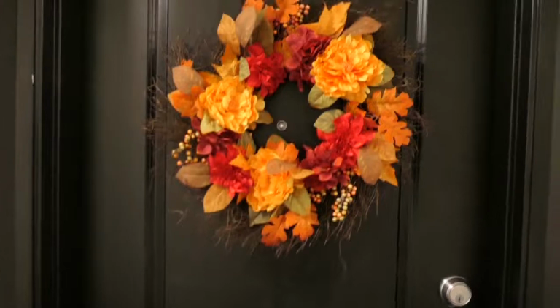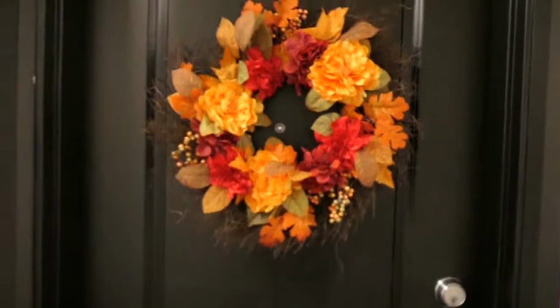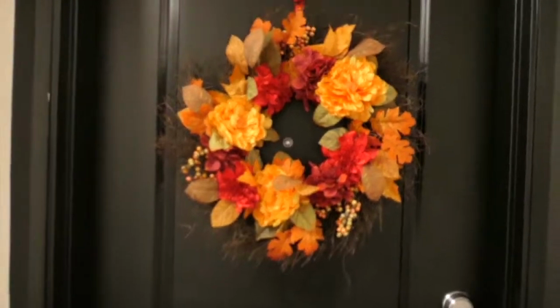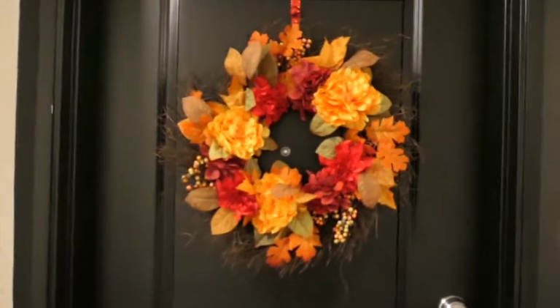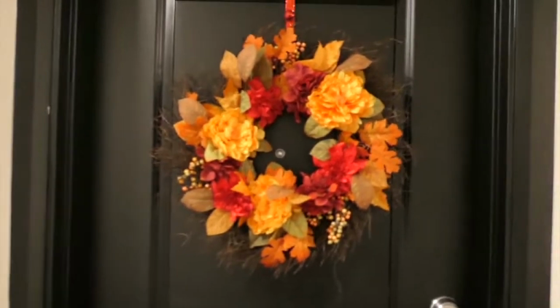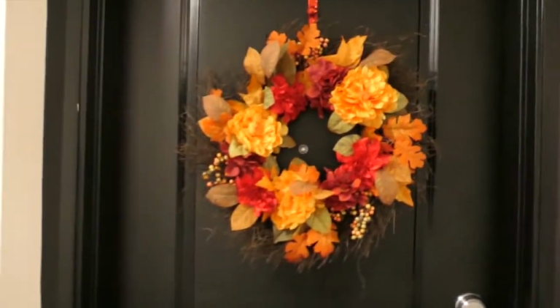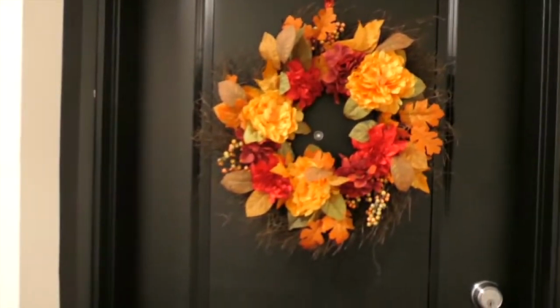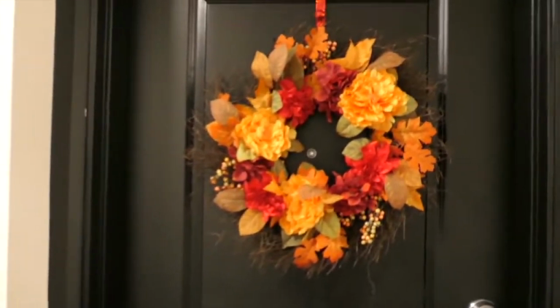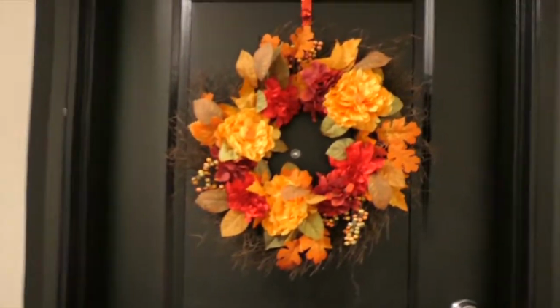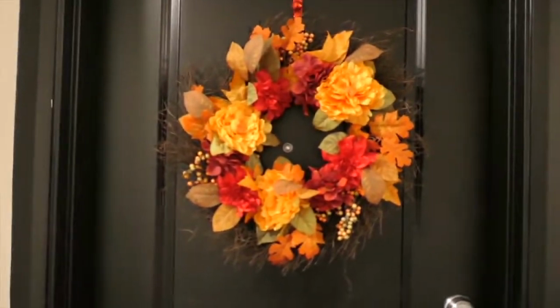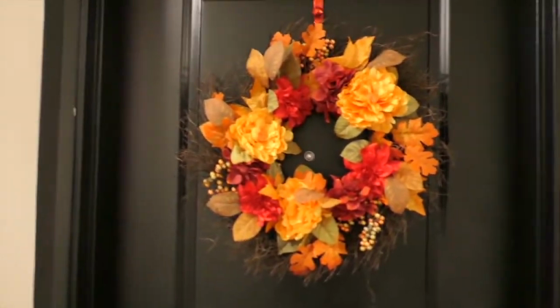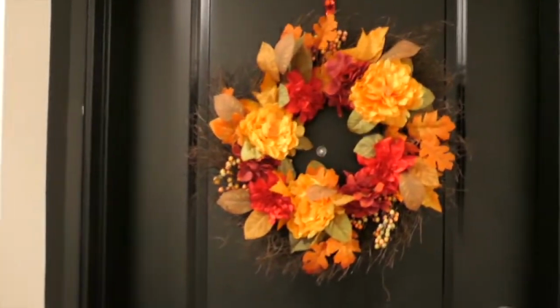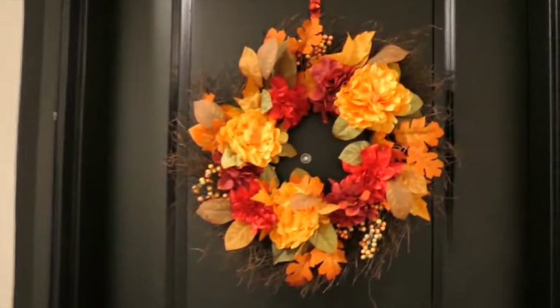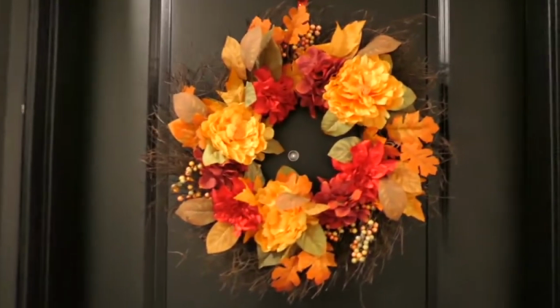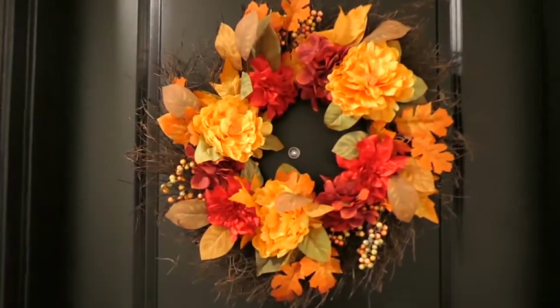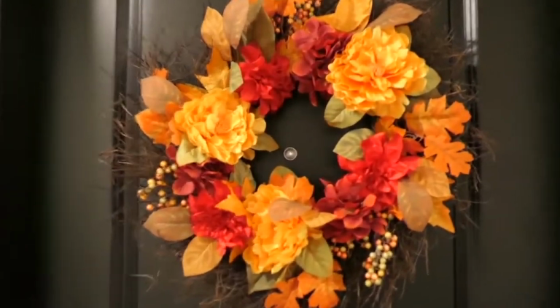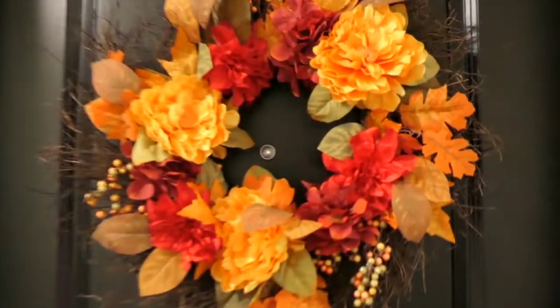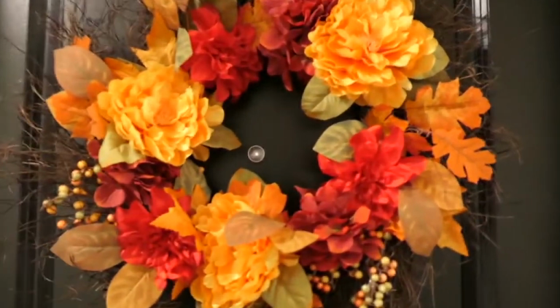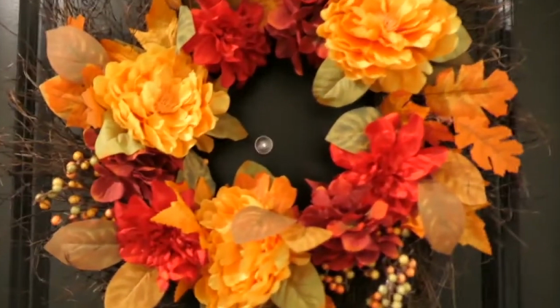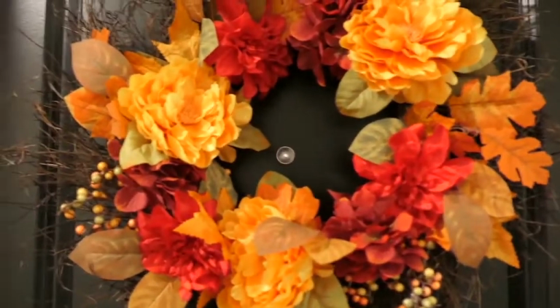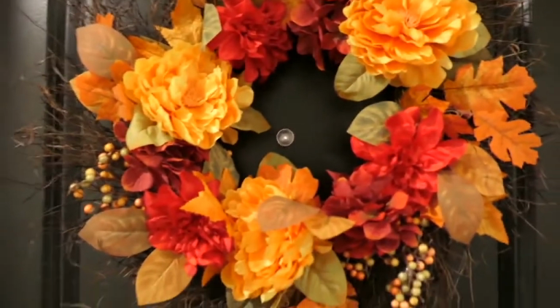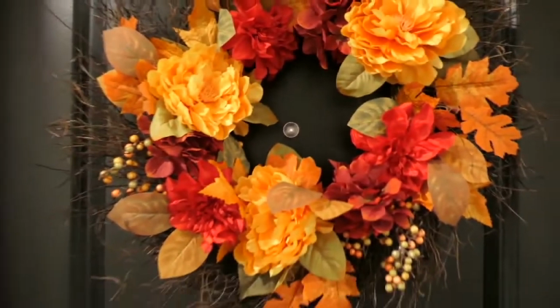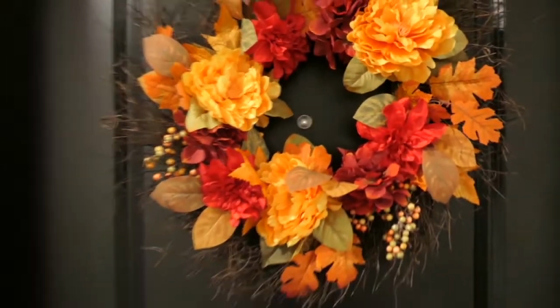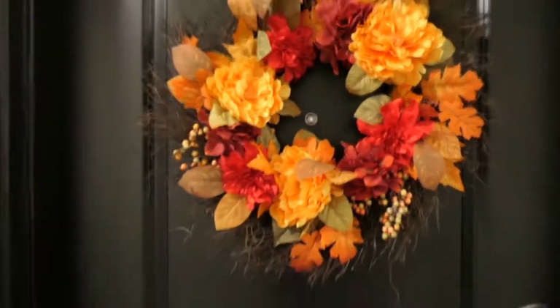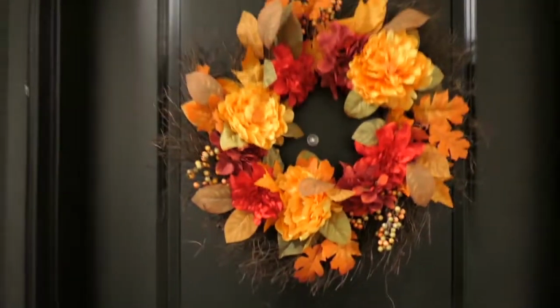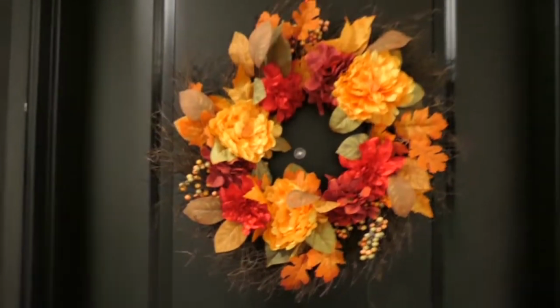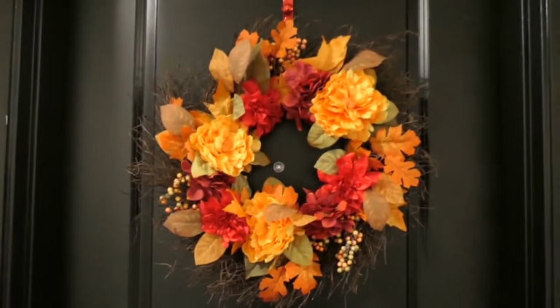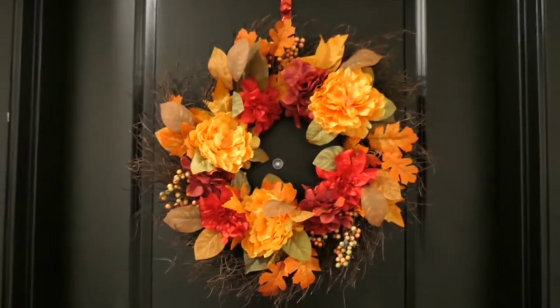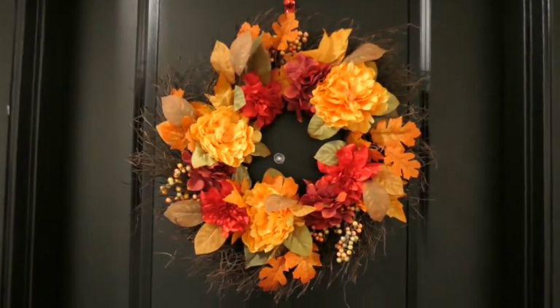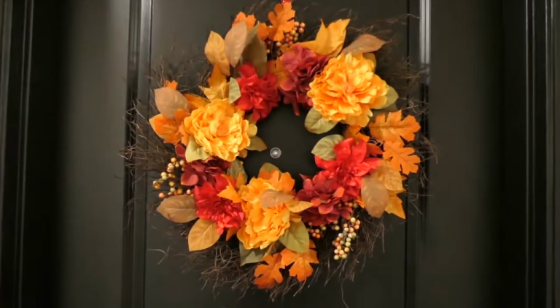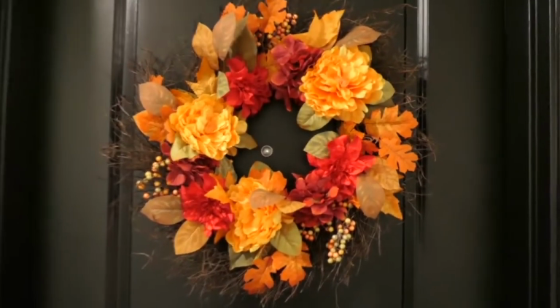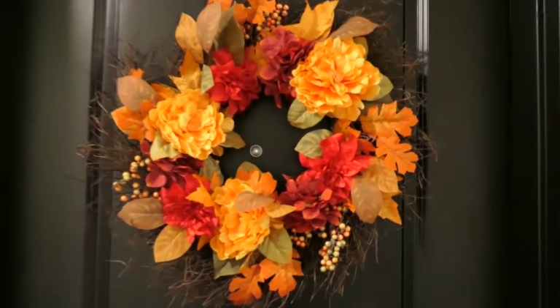Alright y'all, I don't think y'all ready. Are y'all ready? No, y'all are not ready. Okay, y'all ready.